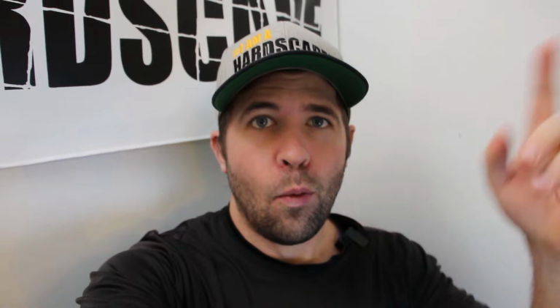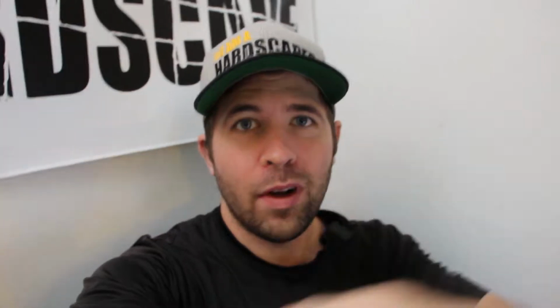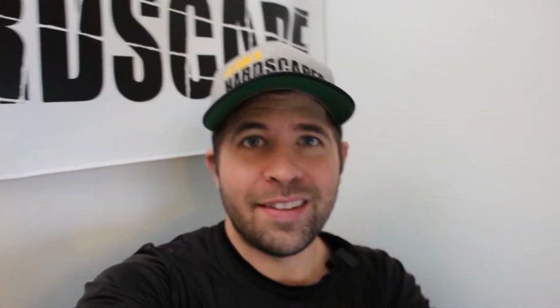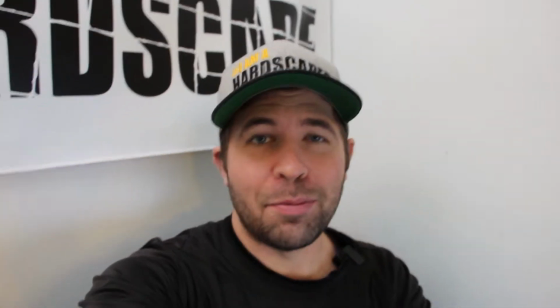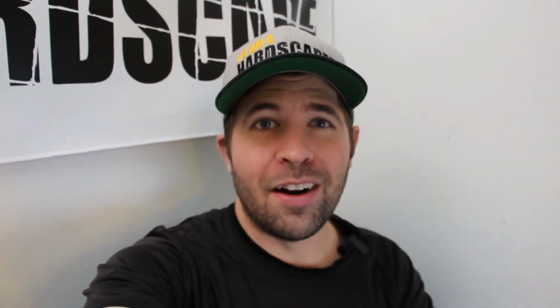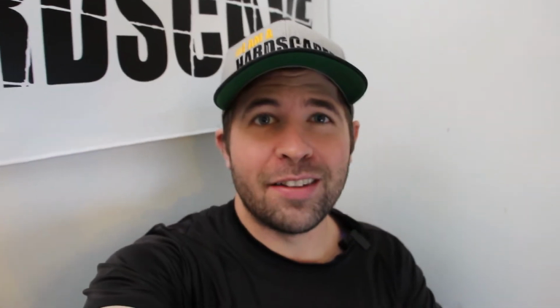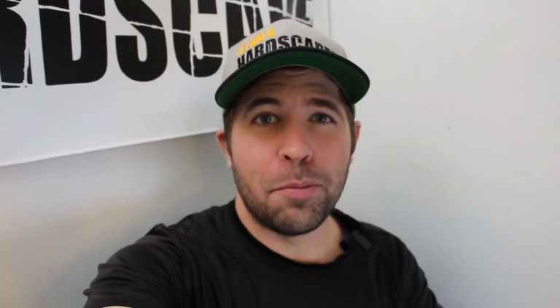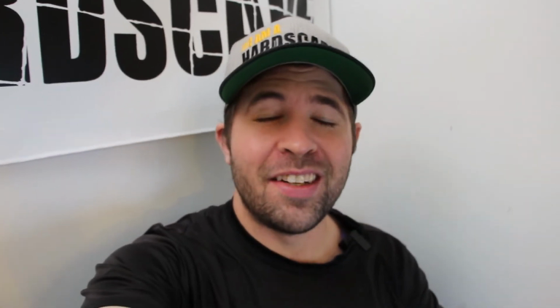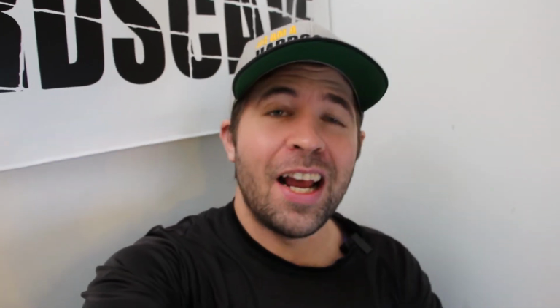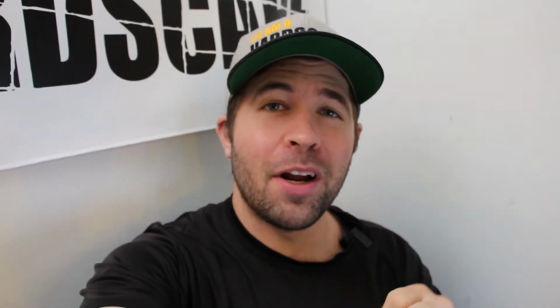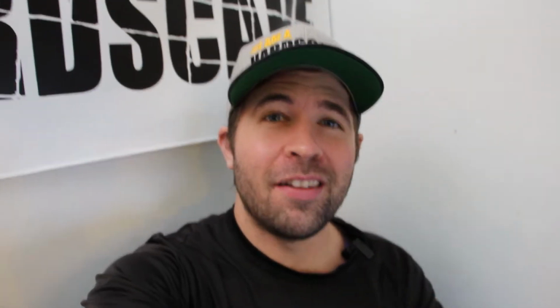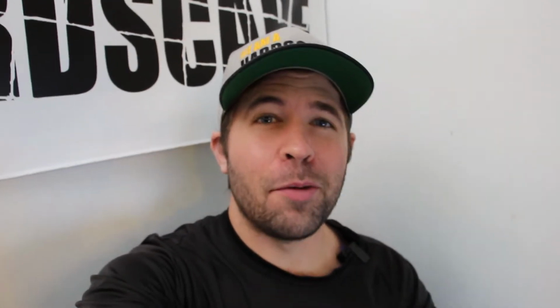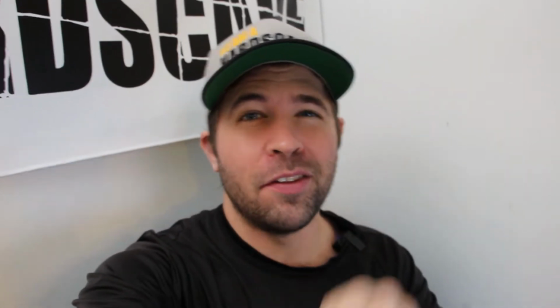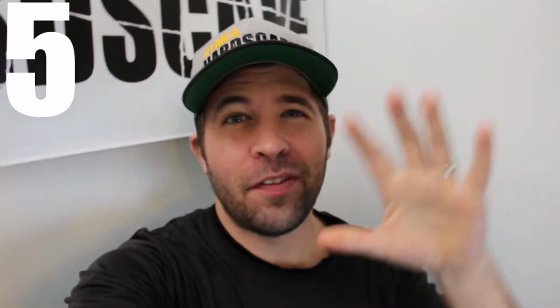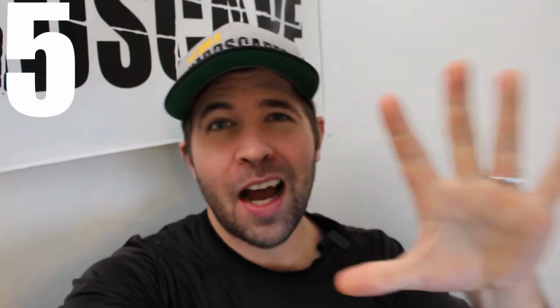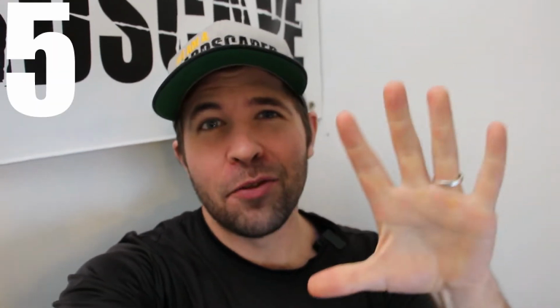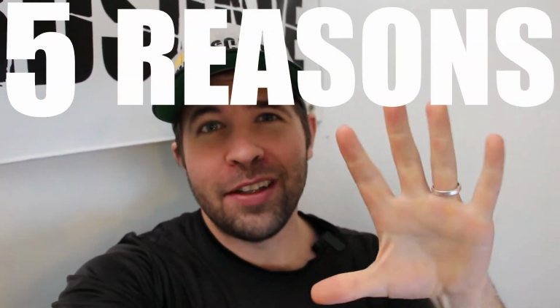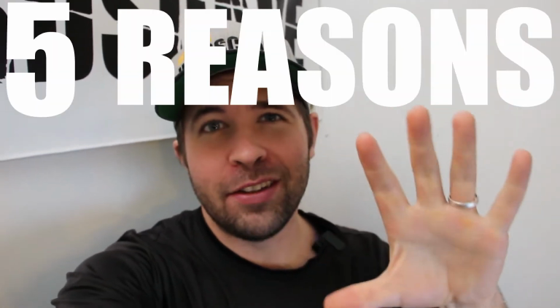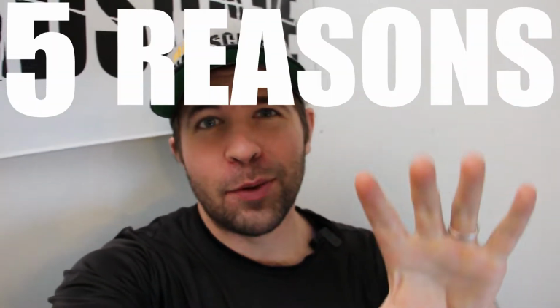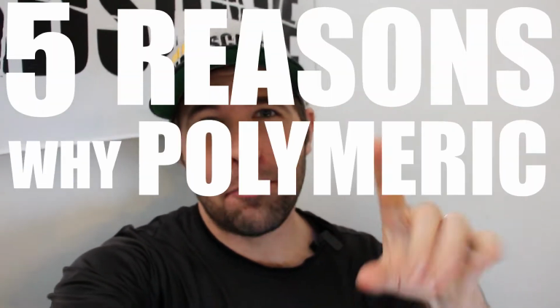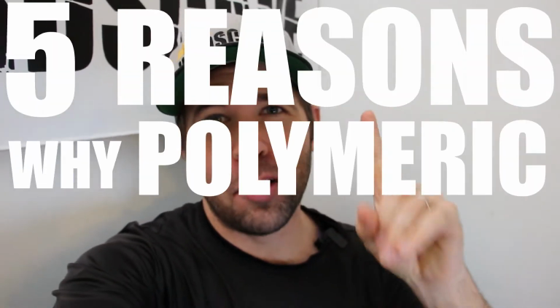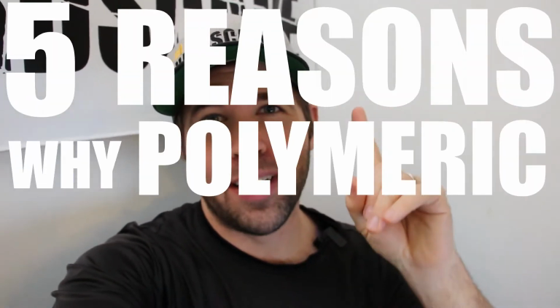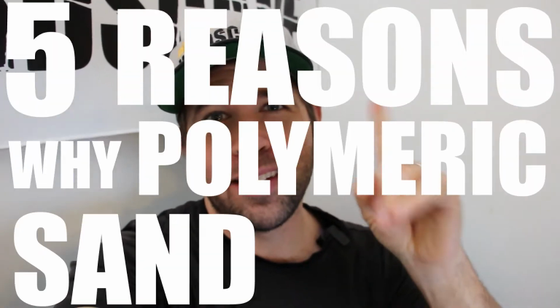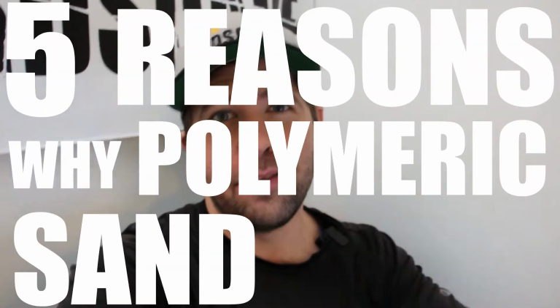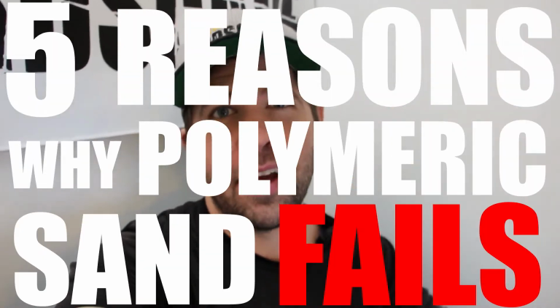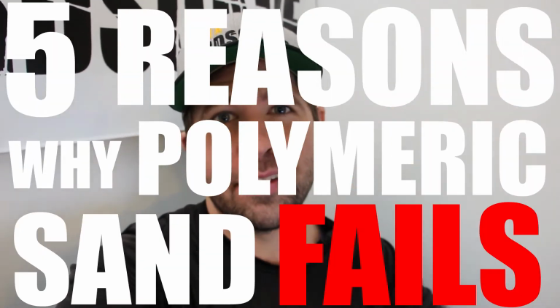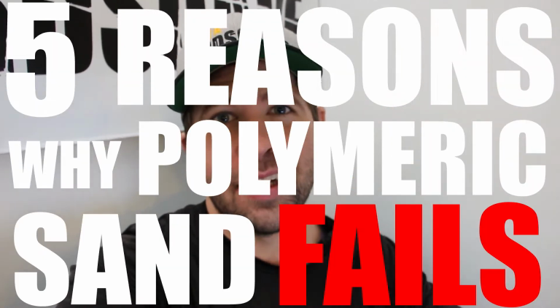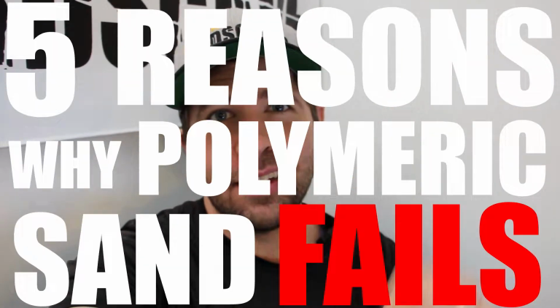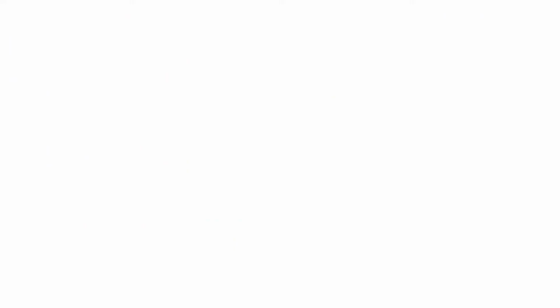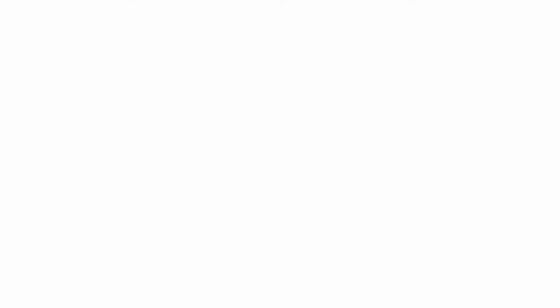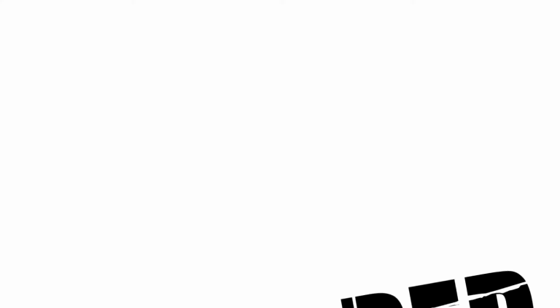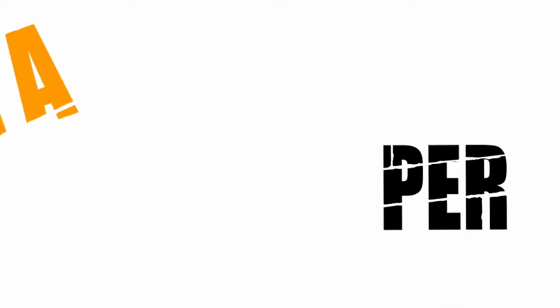What's happening on Hardscapers? Today we're going to talk about the five reasons why polymeric sand fails. Let's get into this.